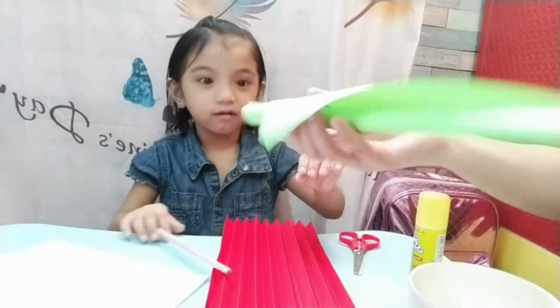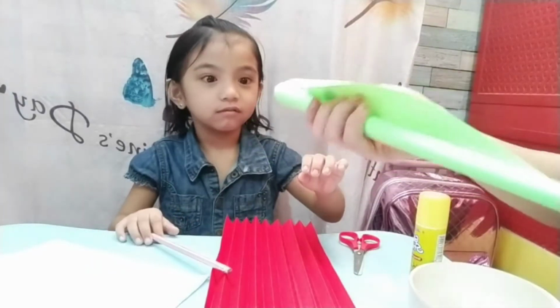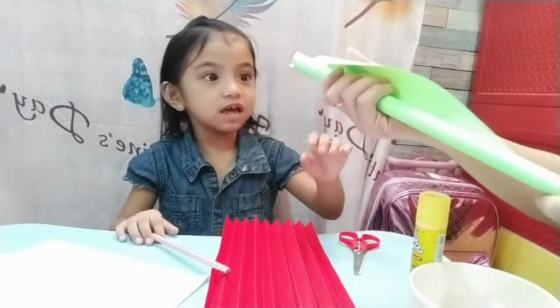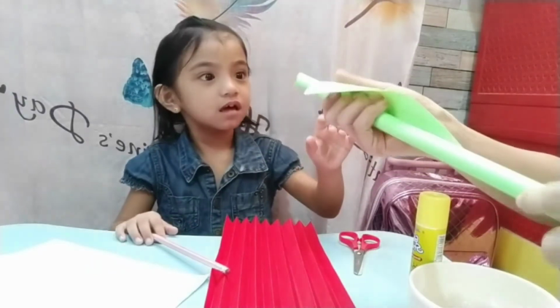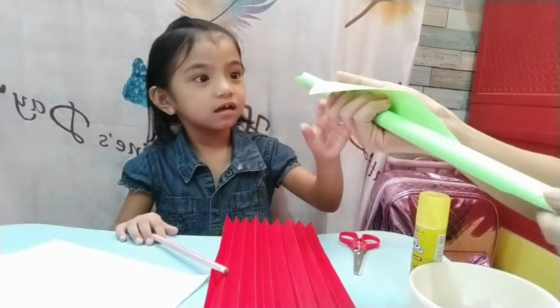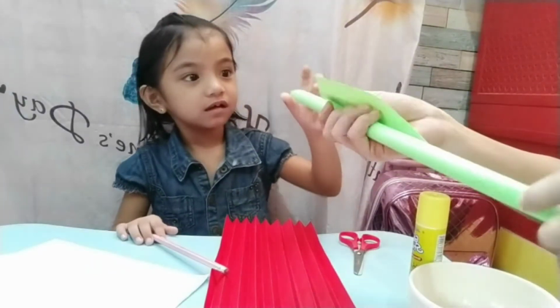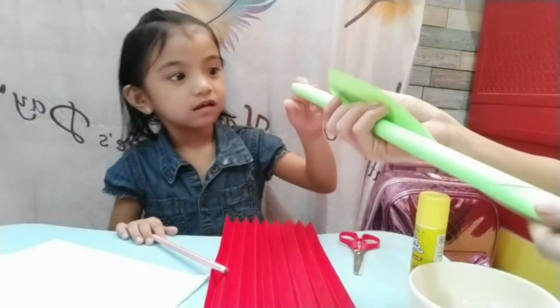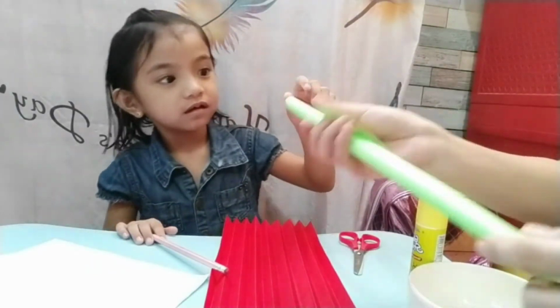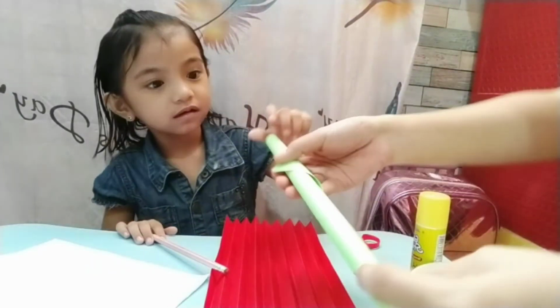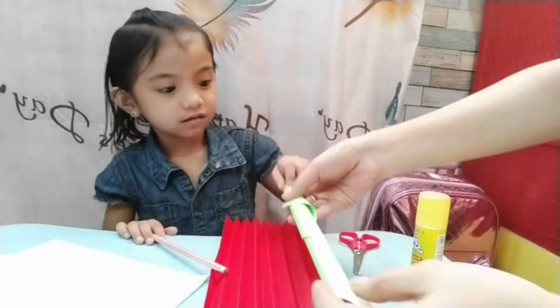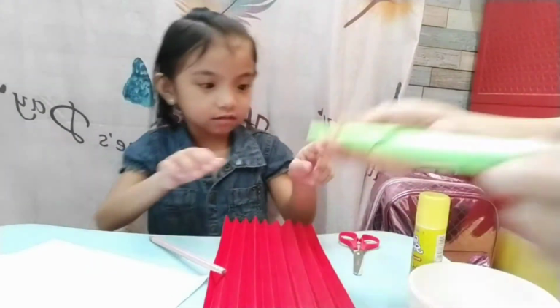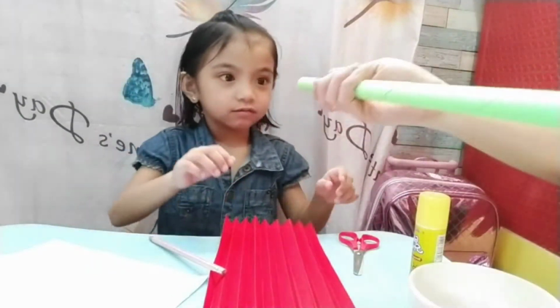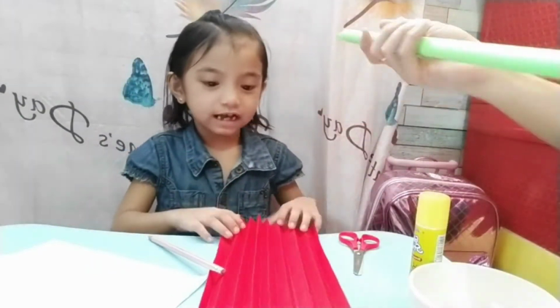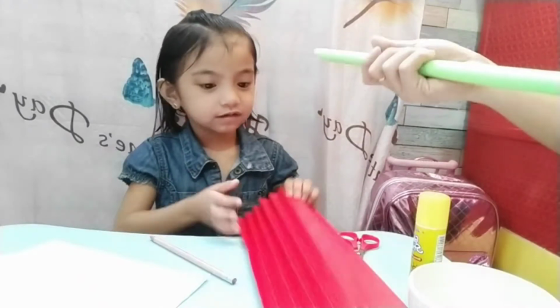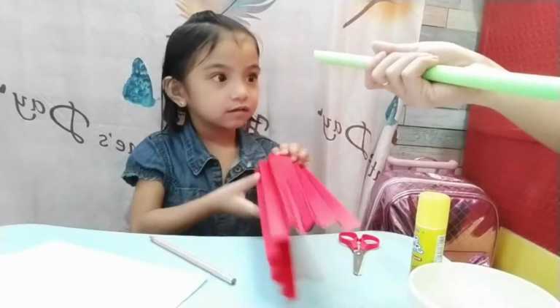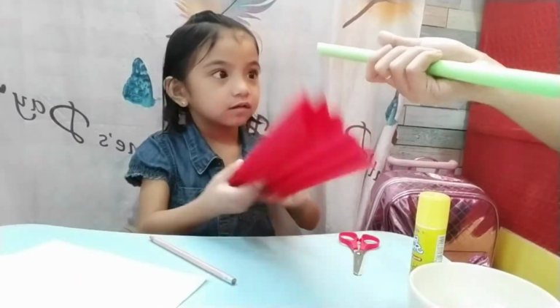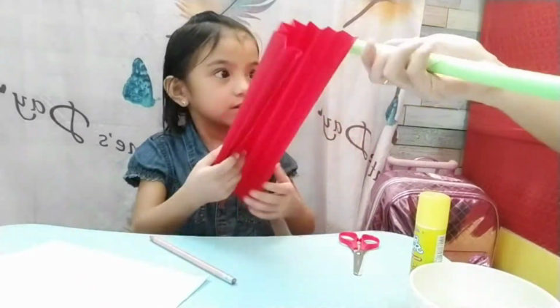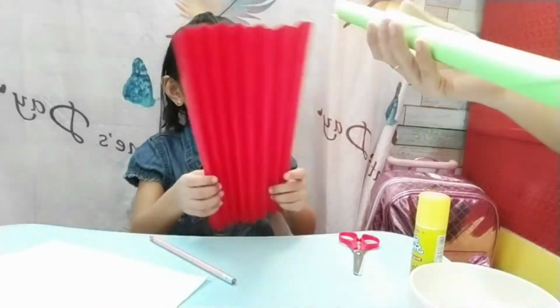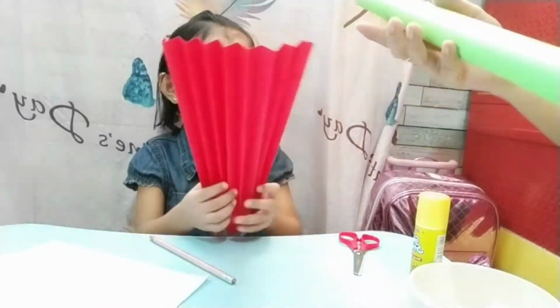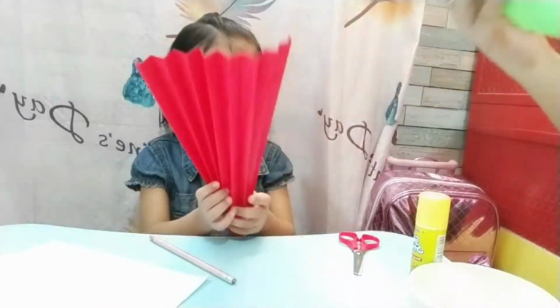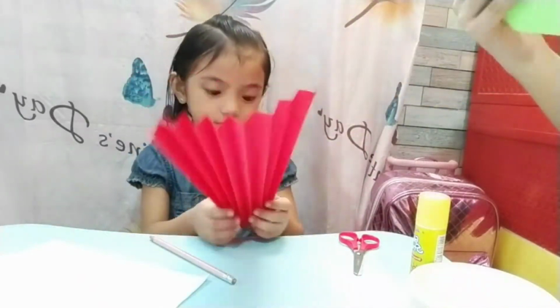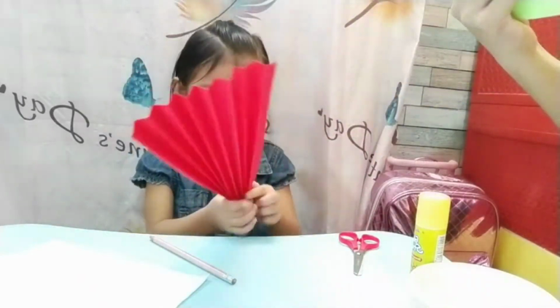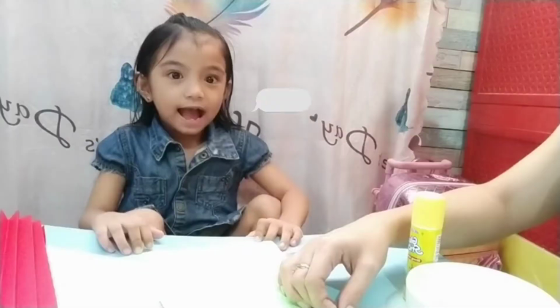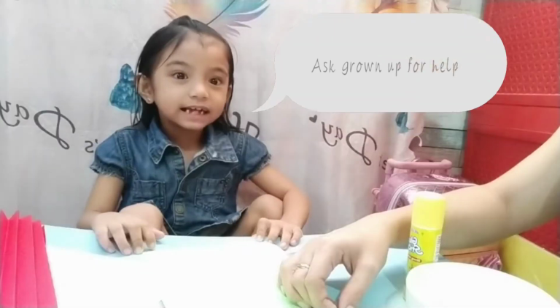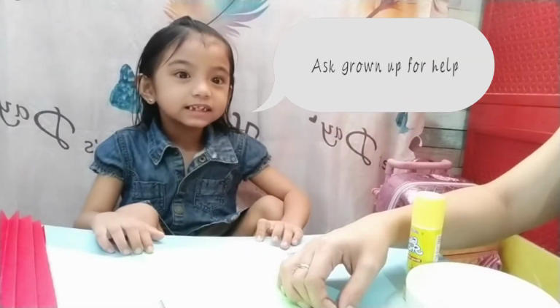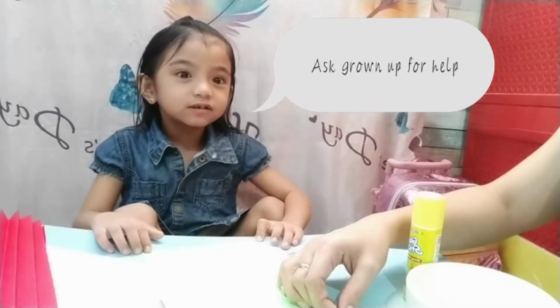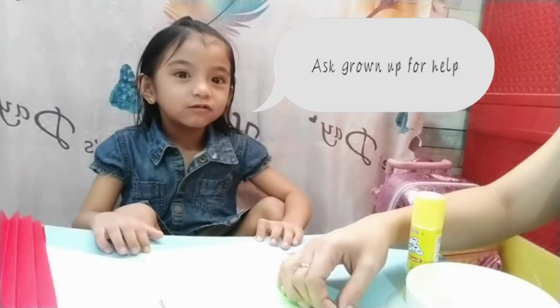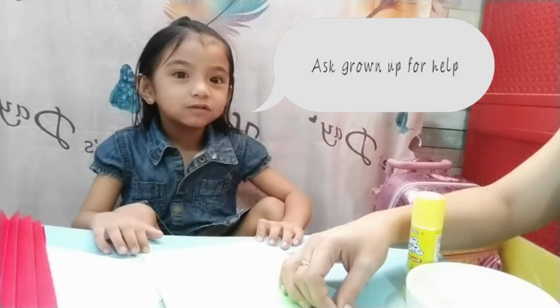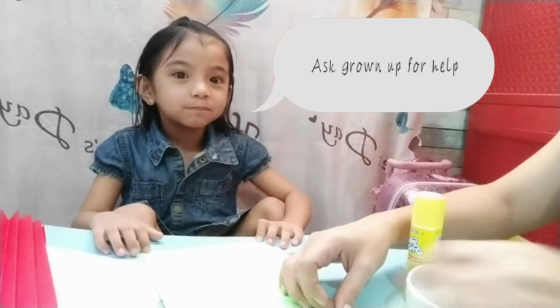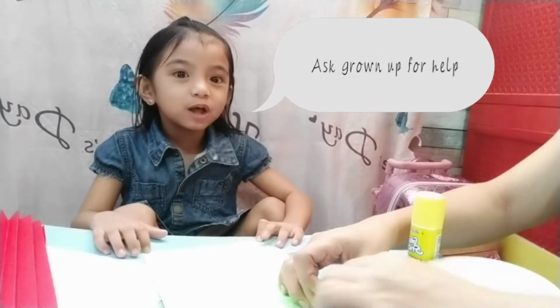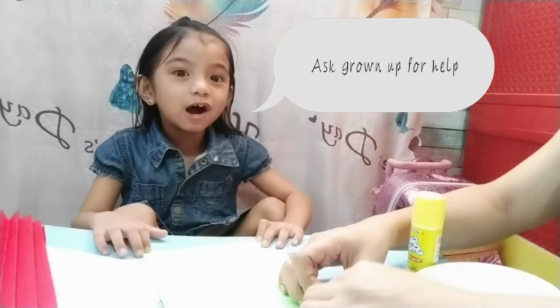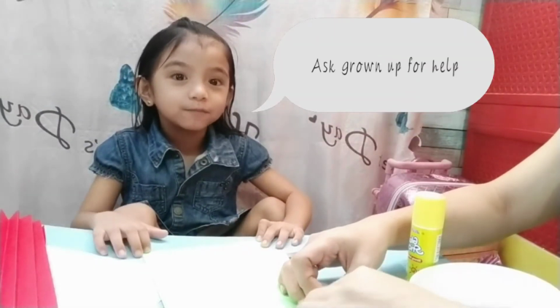Oh, this. This is a mask. Corona, go home.